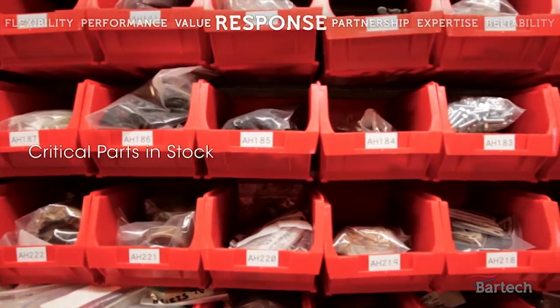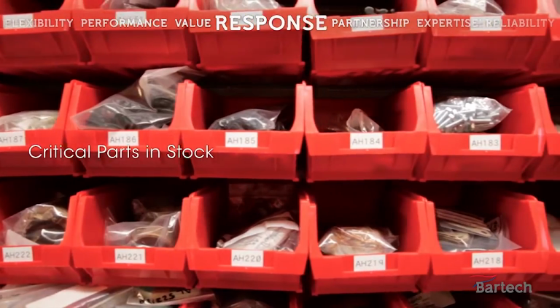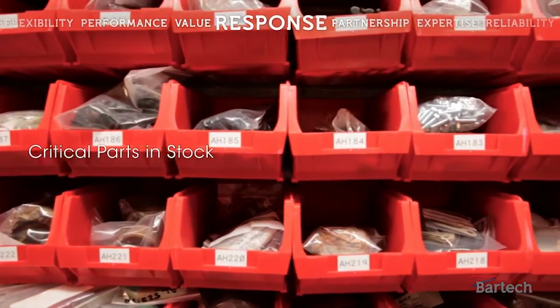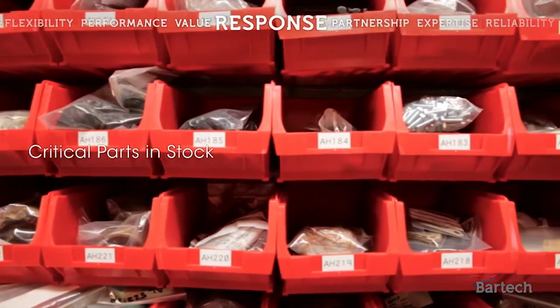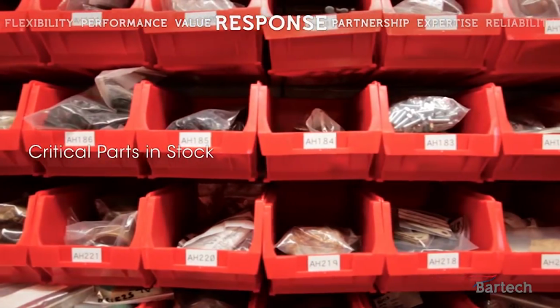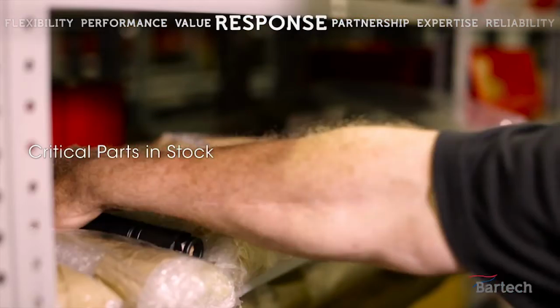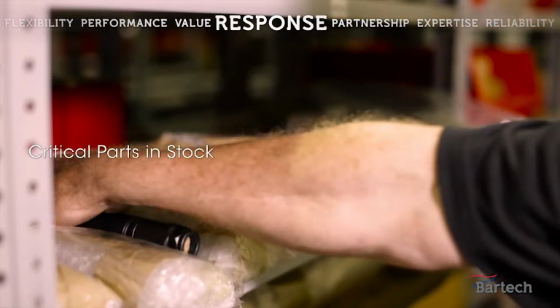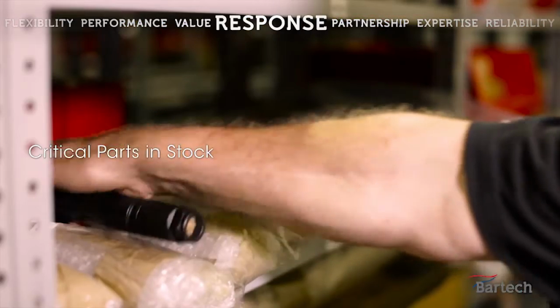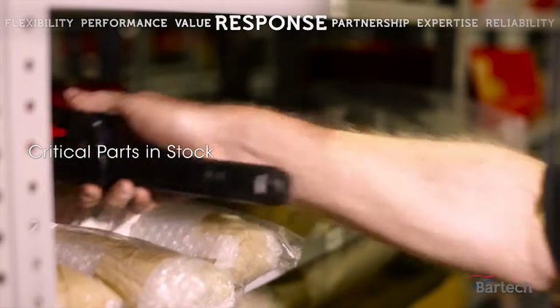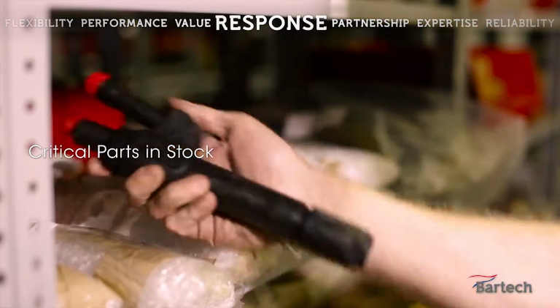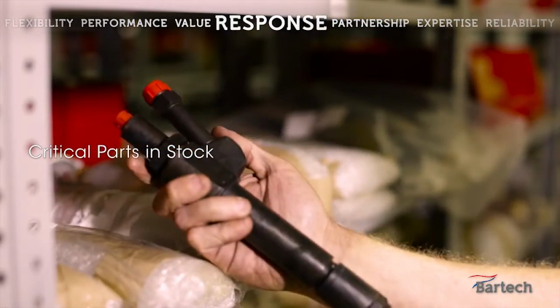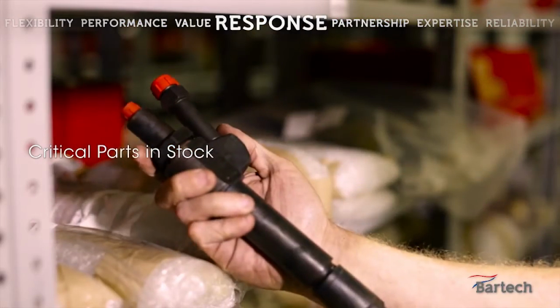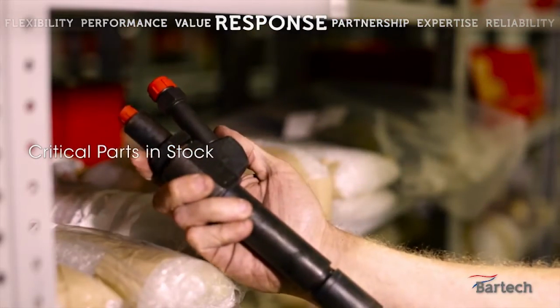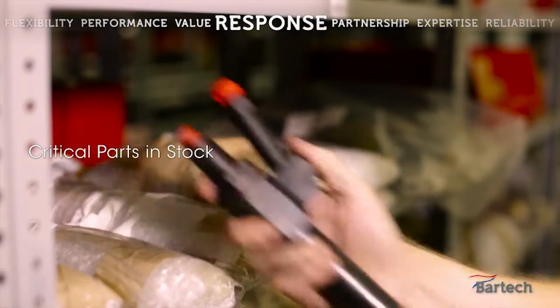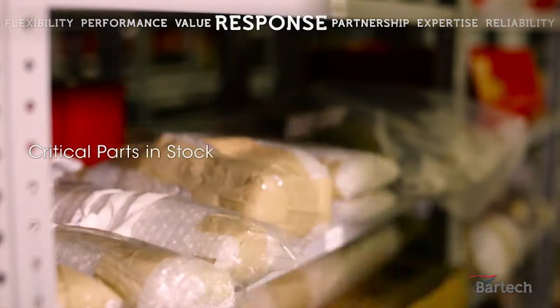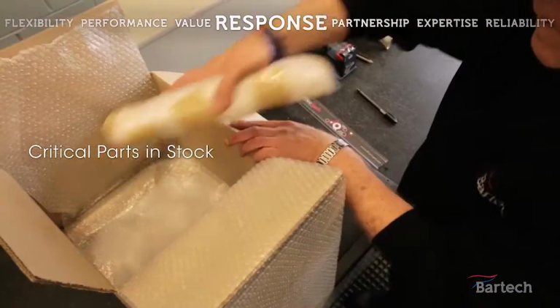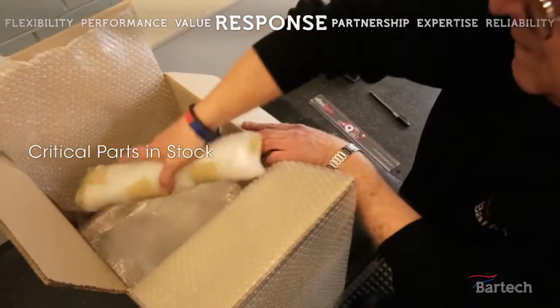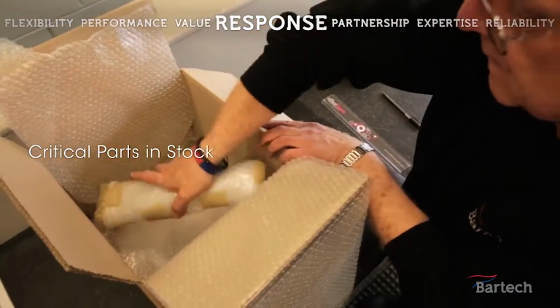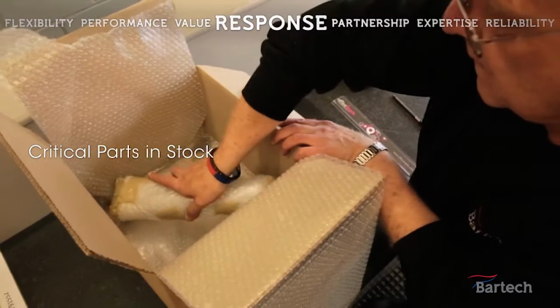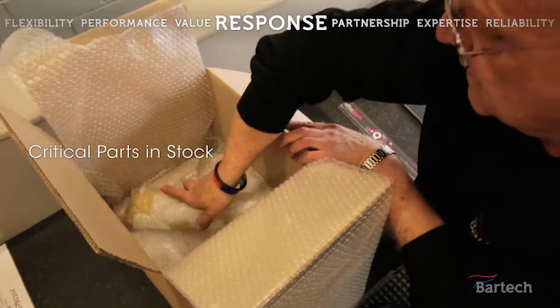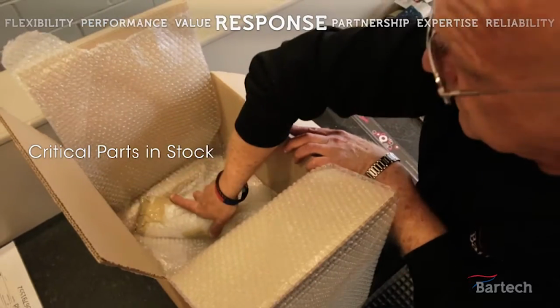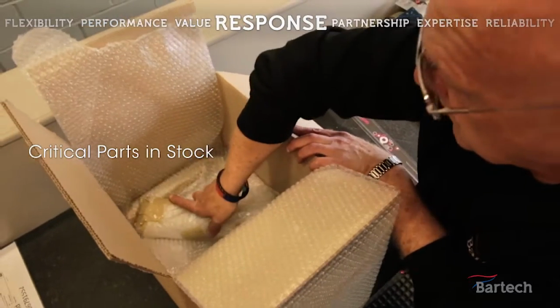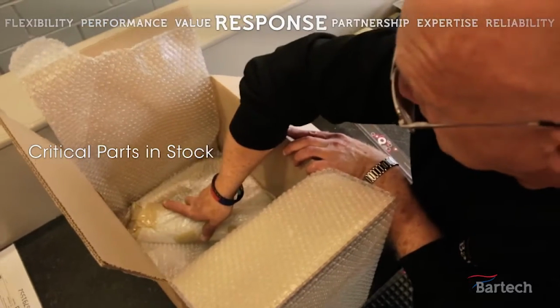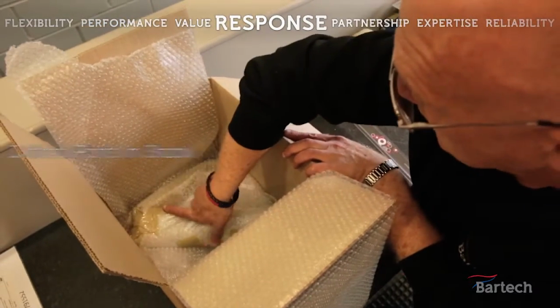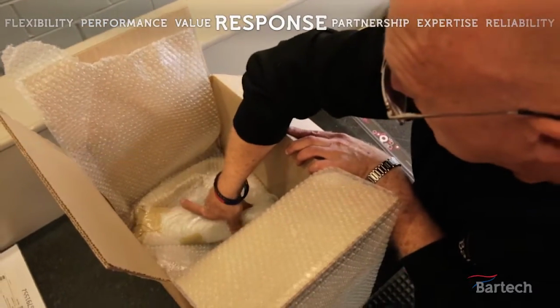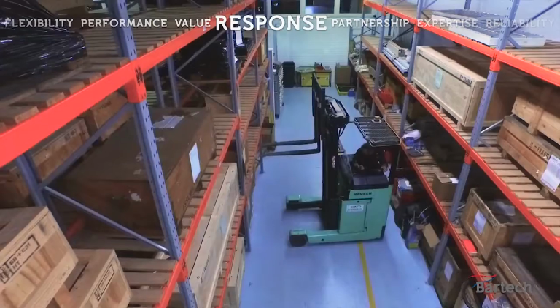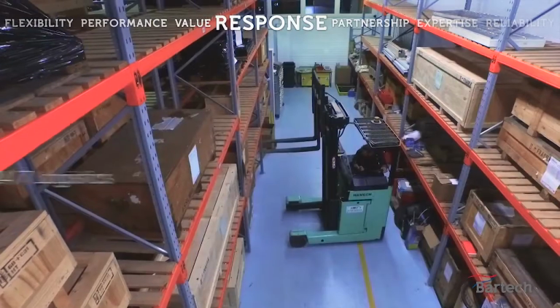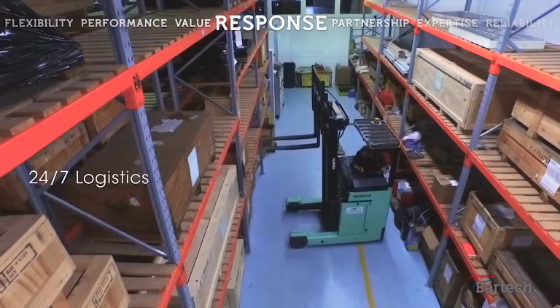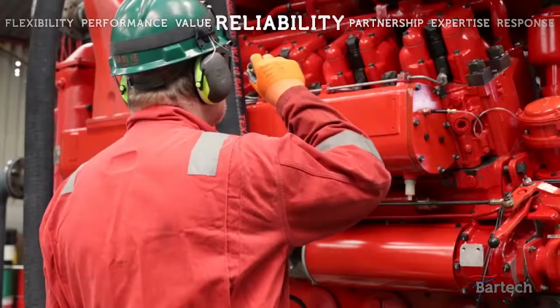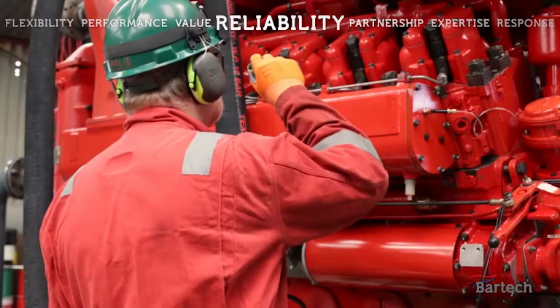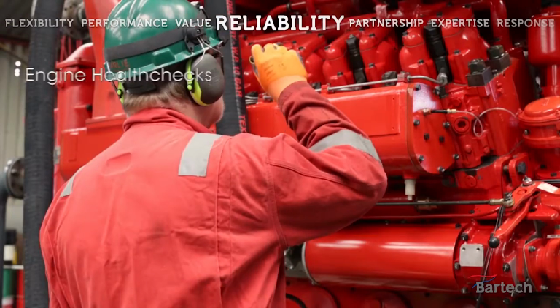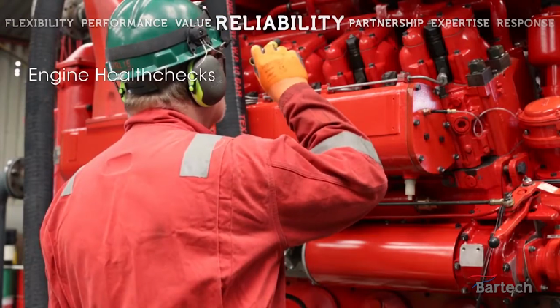The computer-controlled spare parts system is used for identification and interpretation, giving you the right parts quickly in the best condition ready to use.